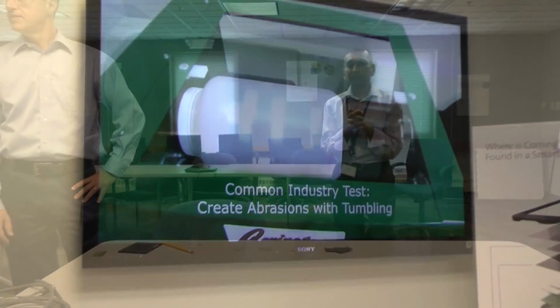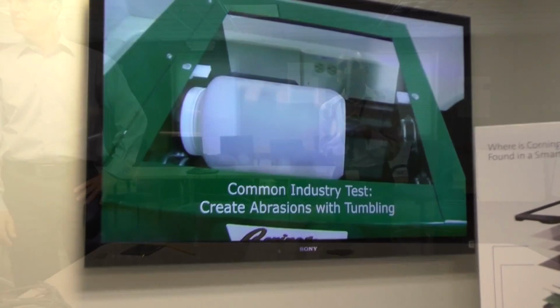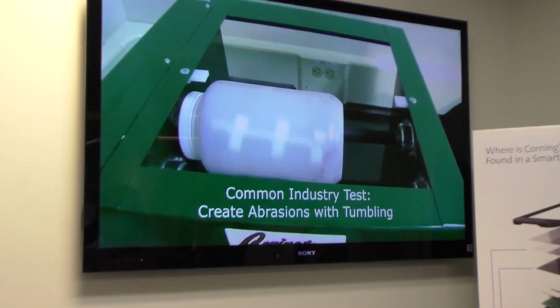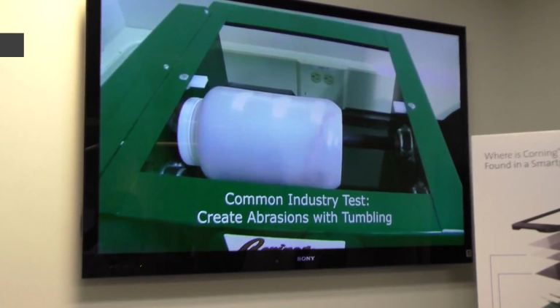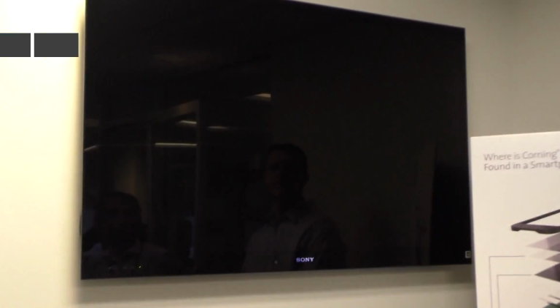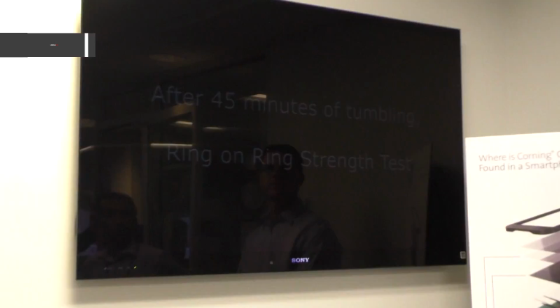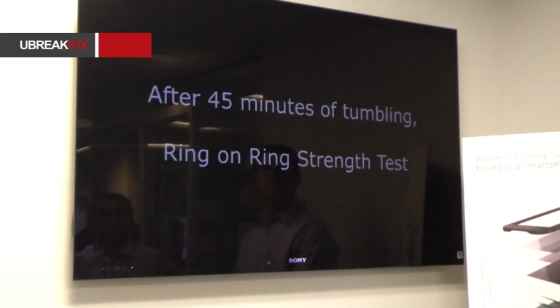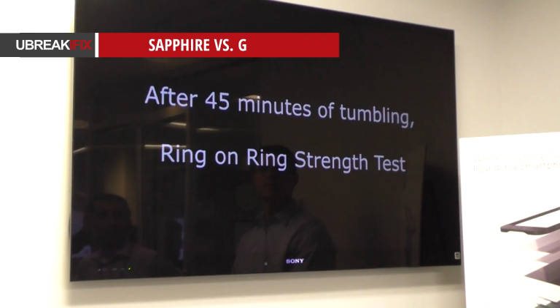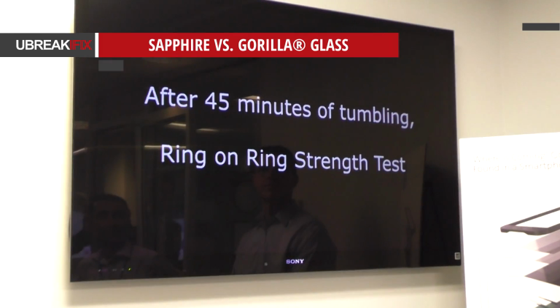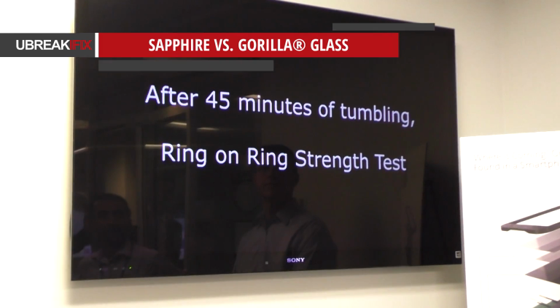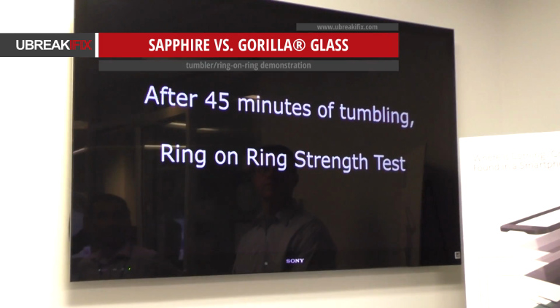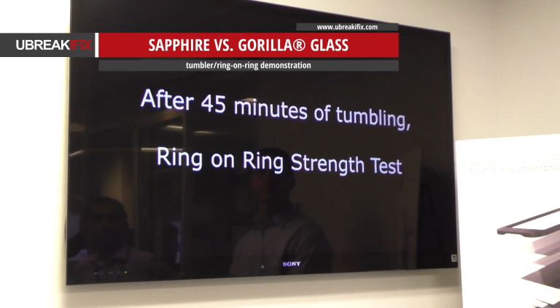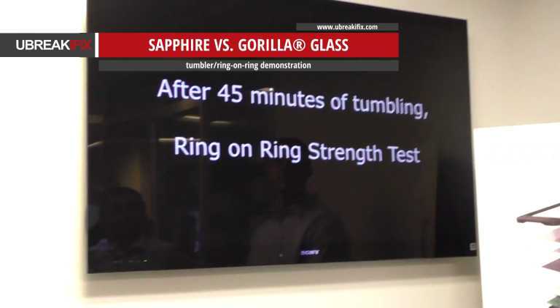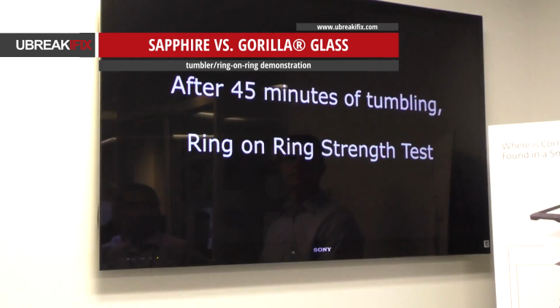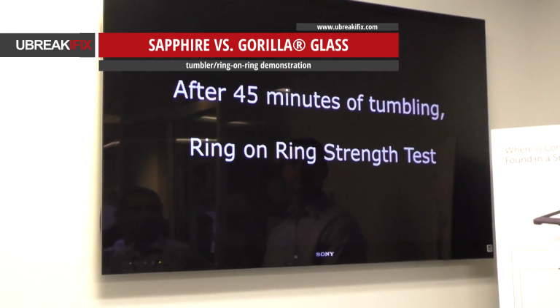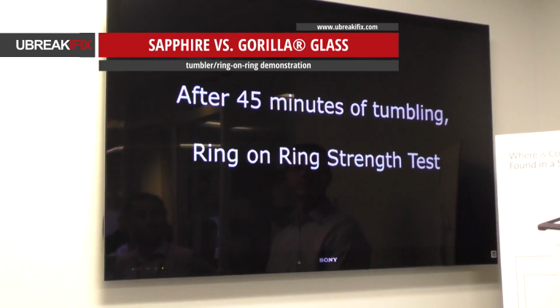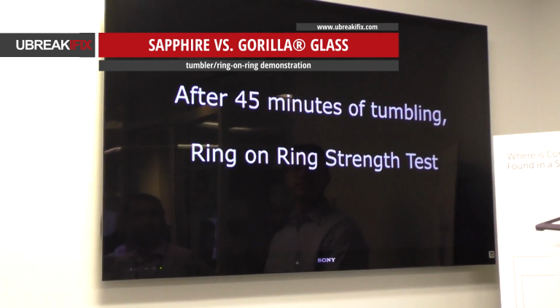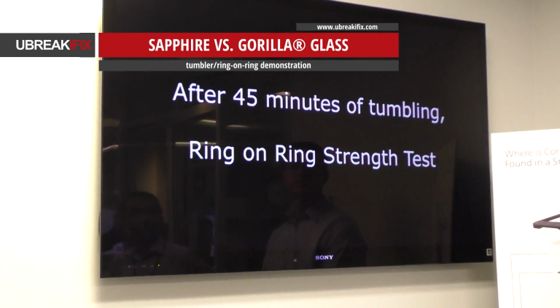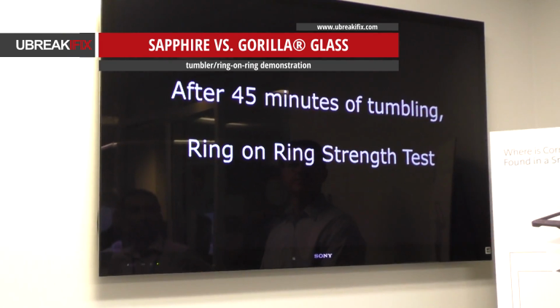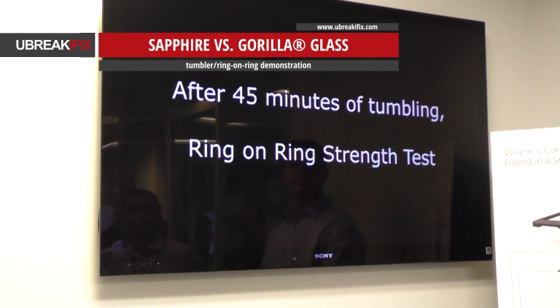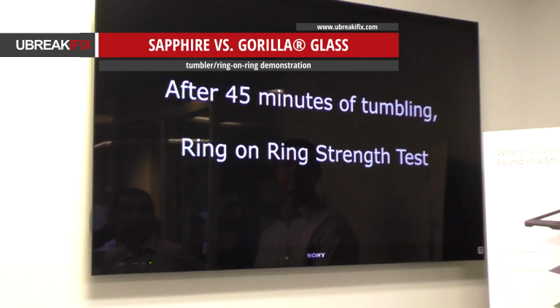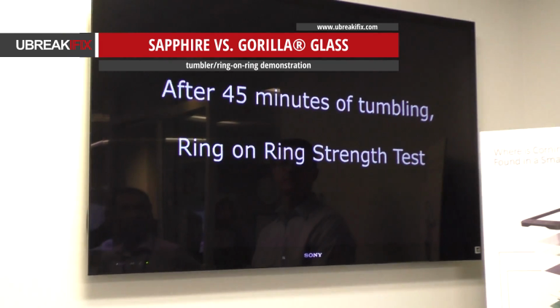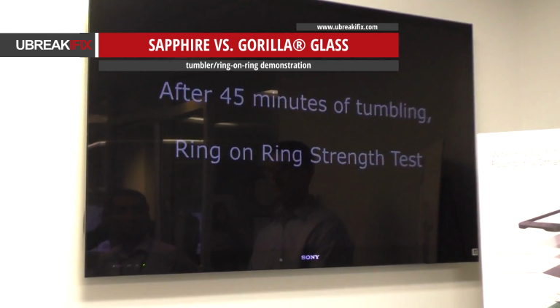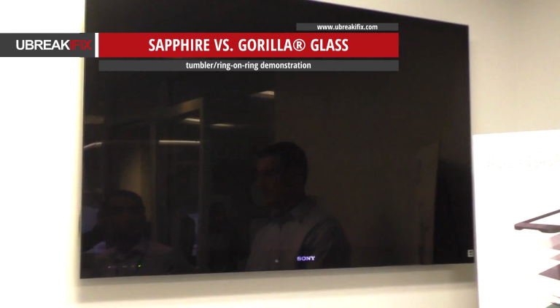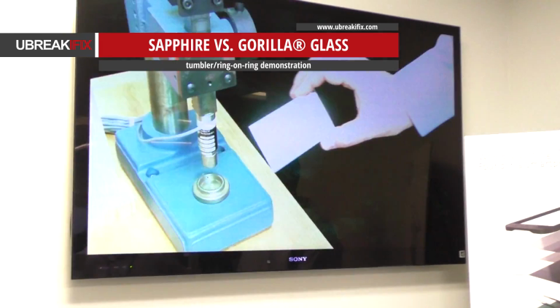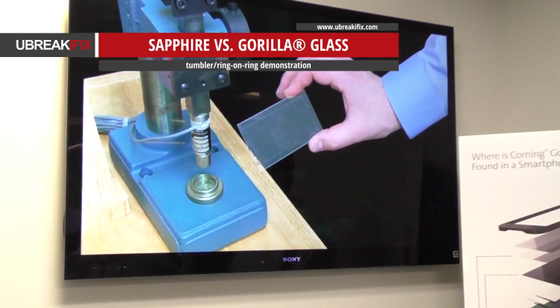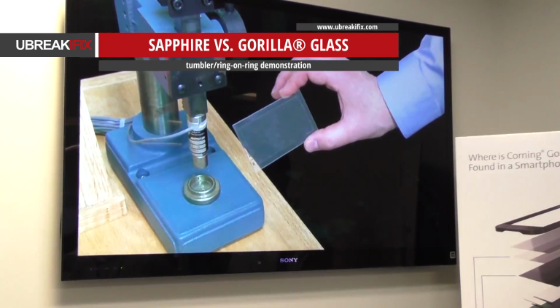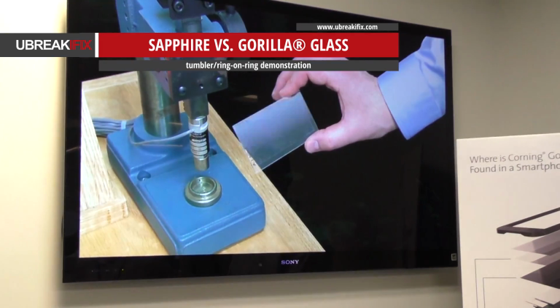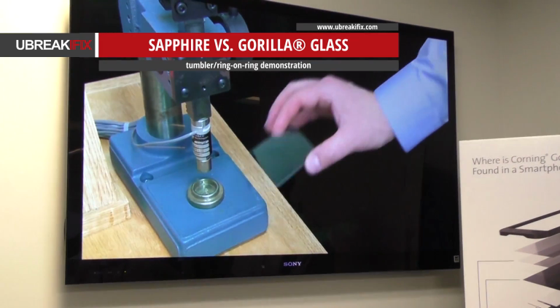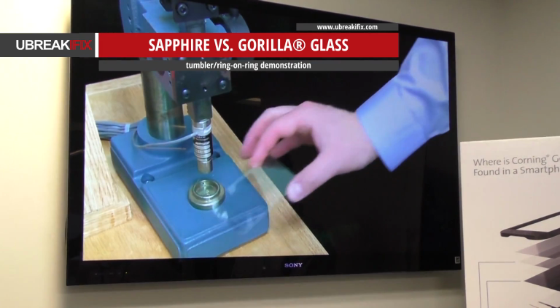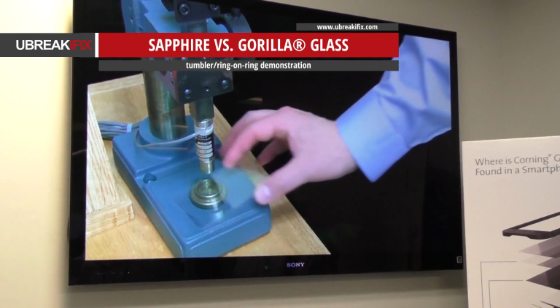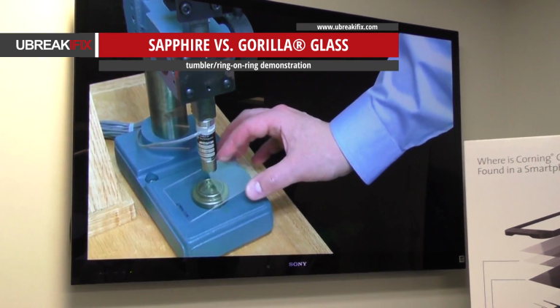We're doing the first tumble. And then after that tumbling, we do a ring-on-ring test.